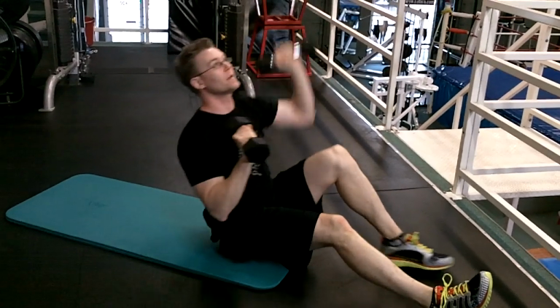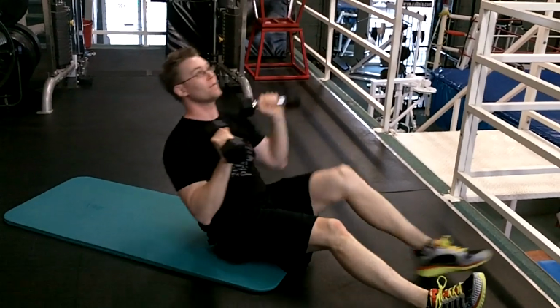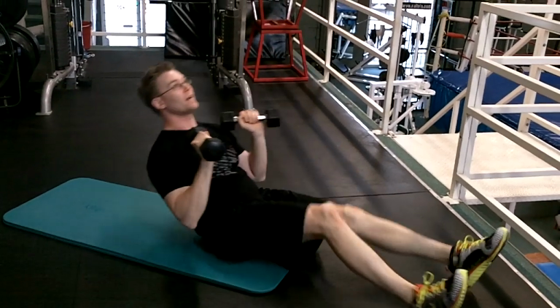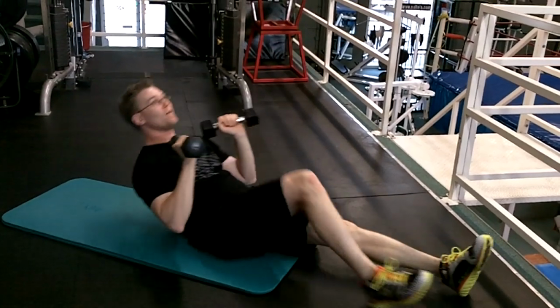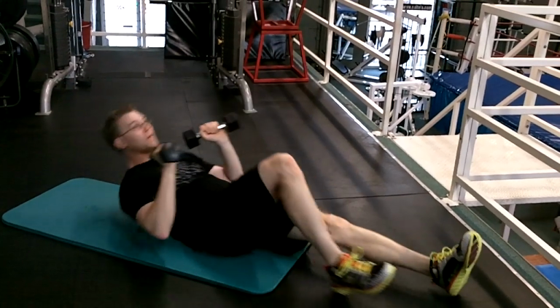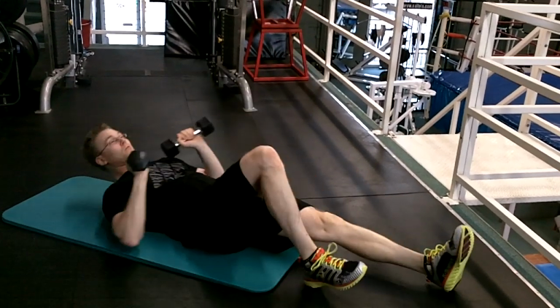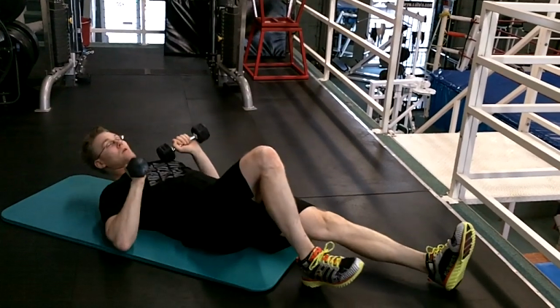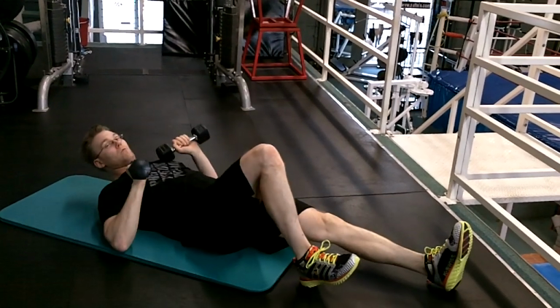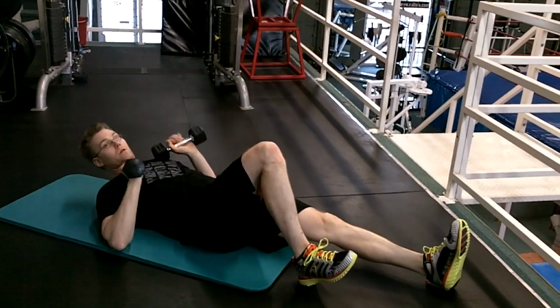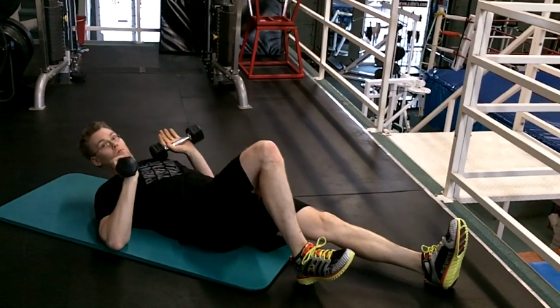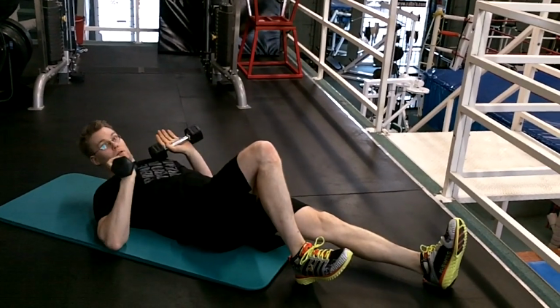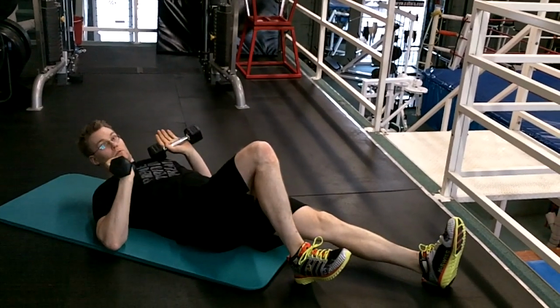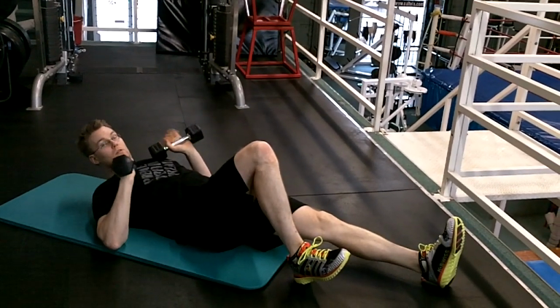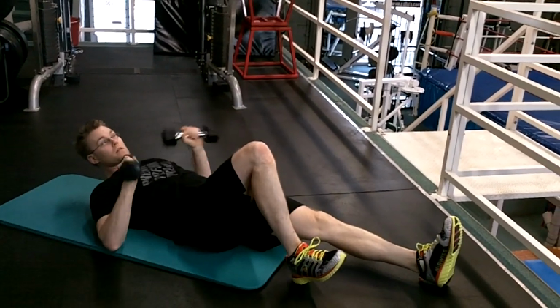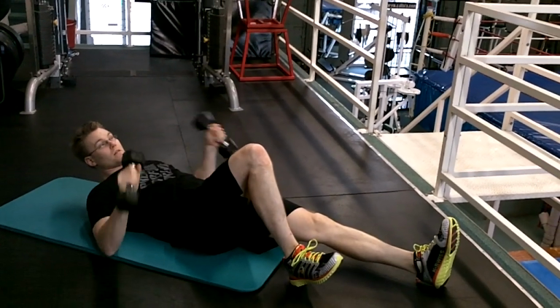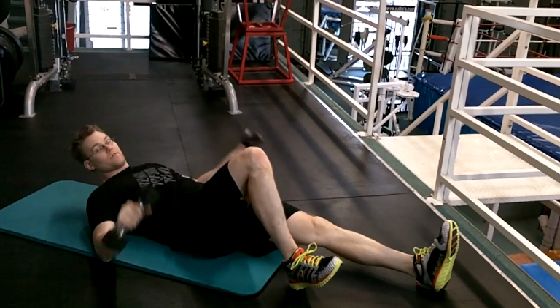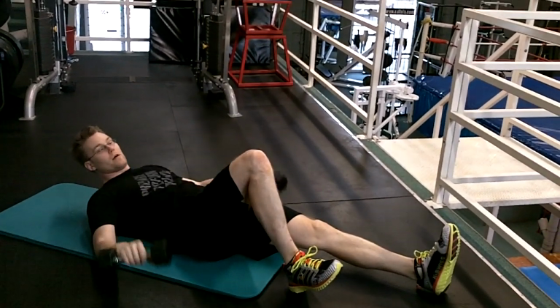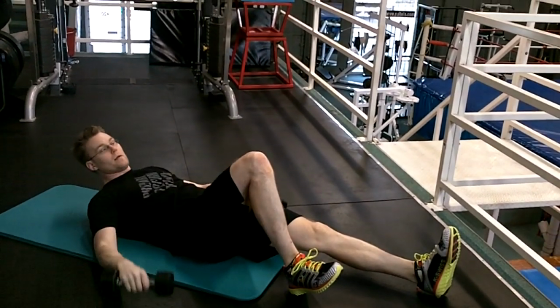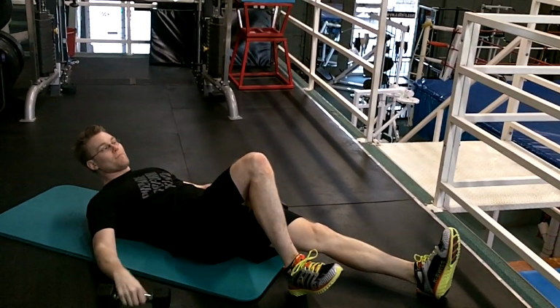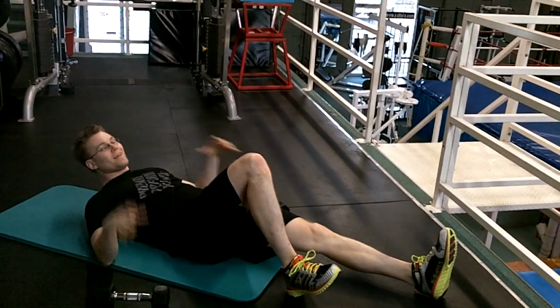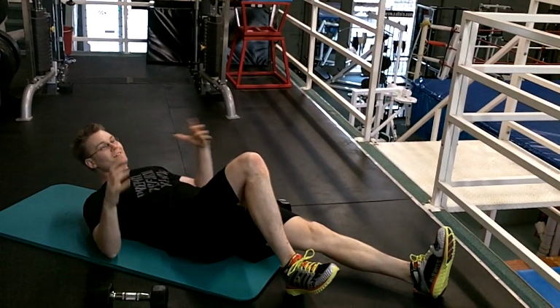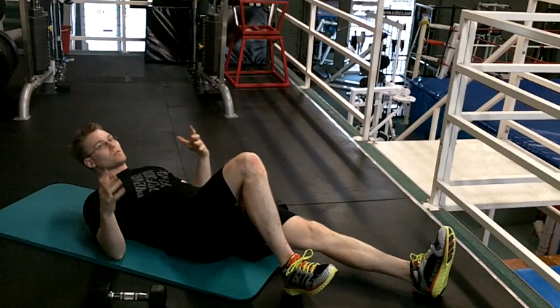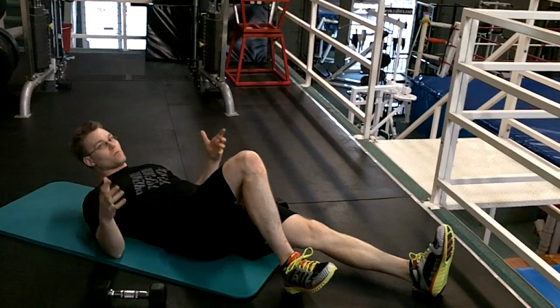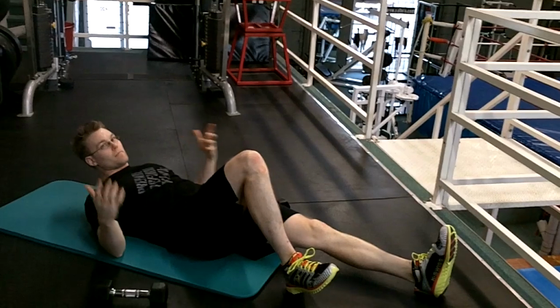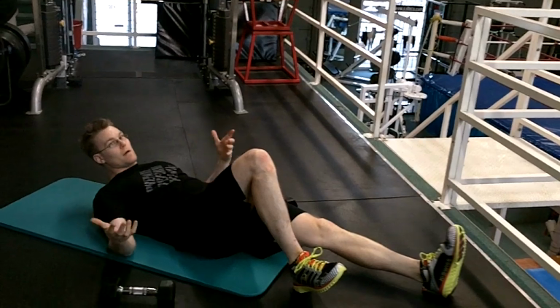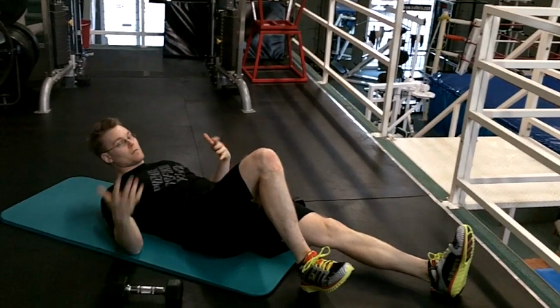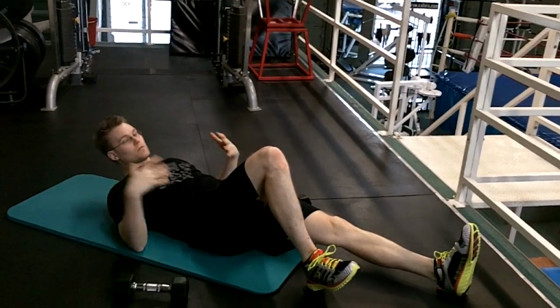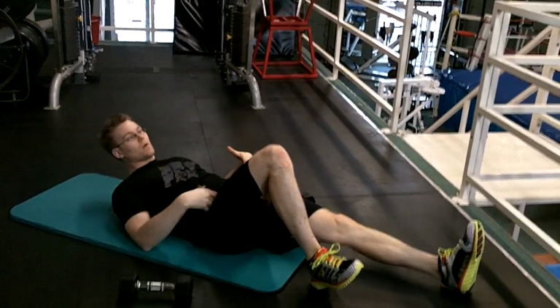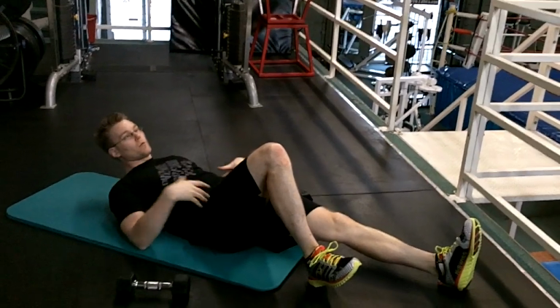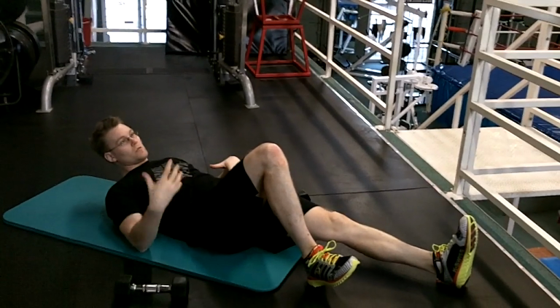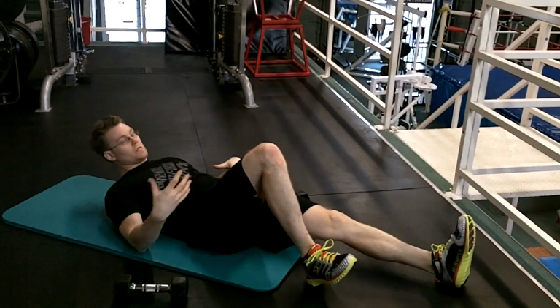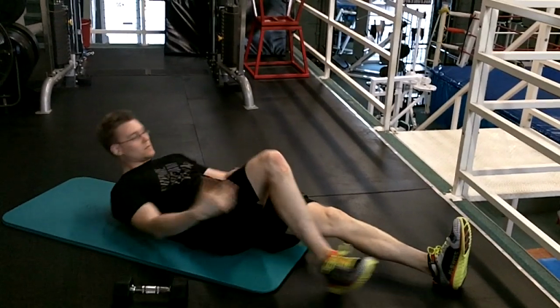If I get halfway through and I really want to switch the knee, that's fine — it doesn't really matter. This is not about your knees.